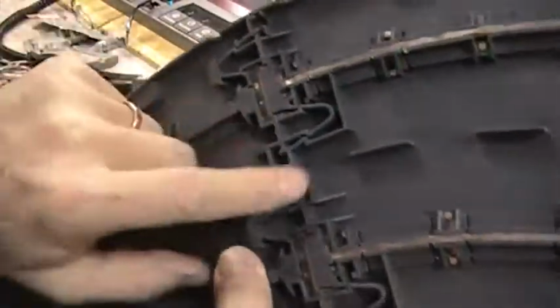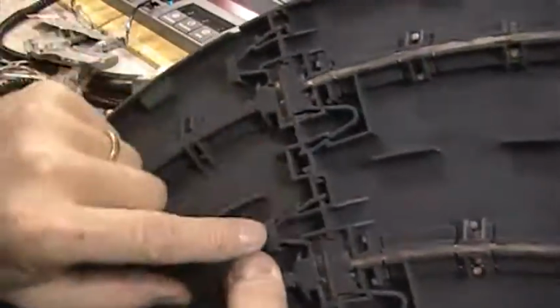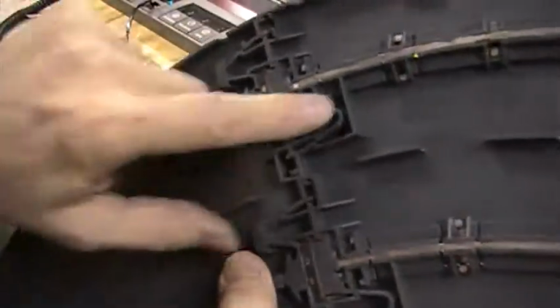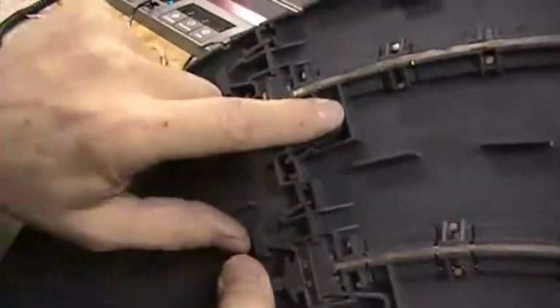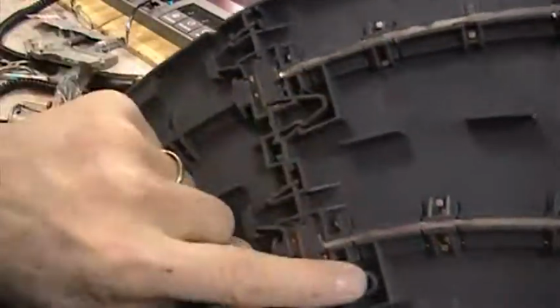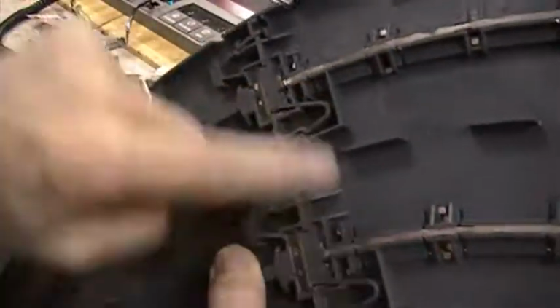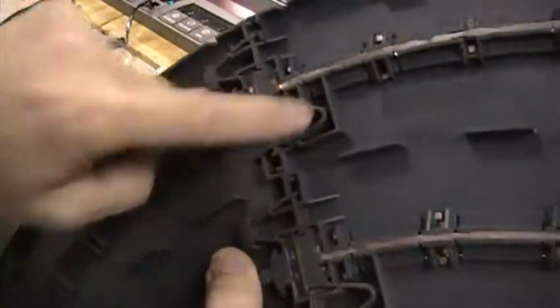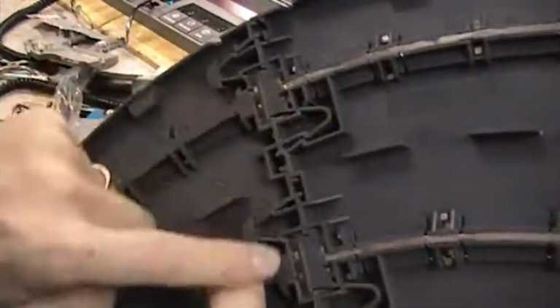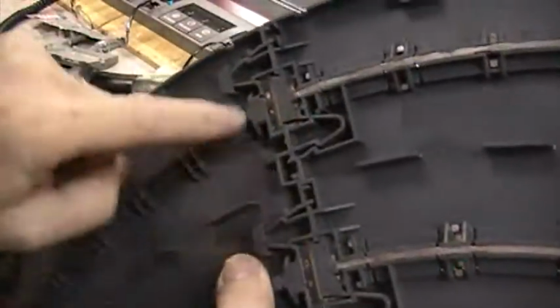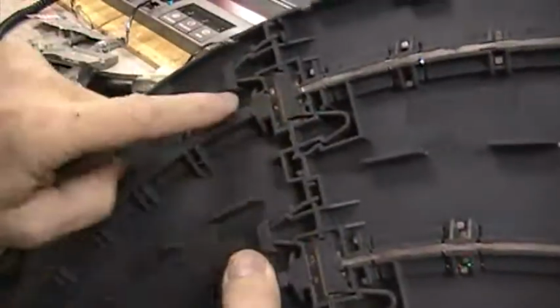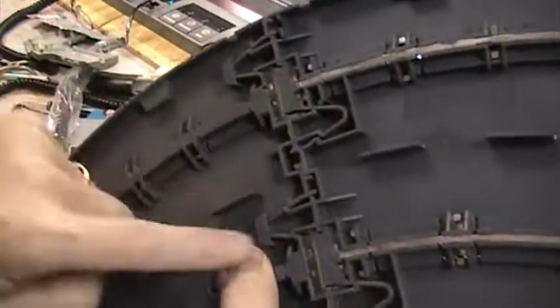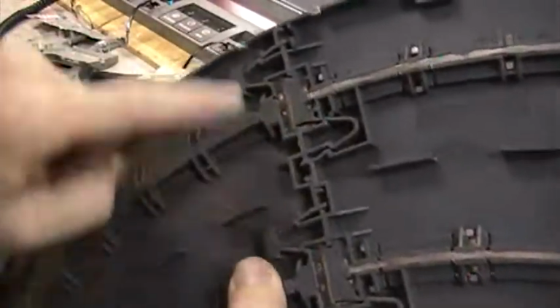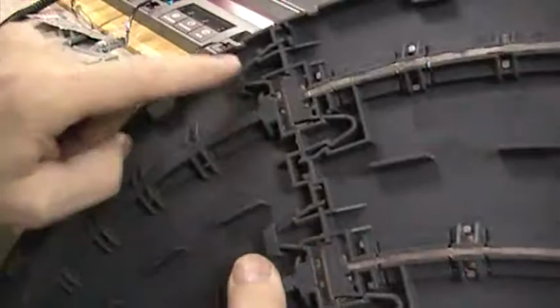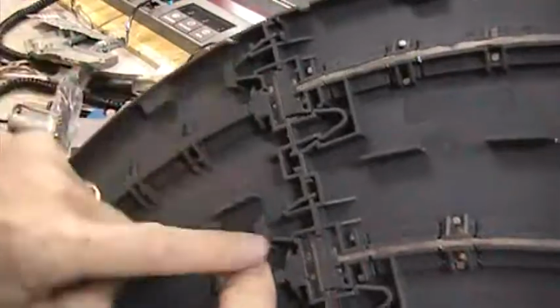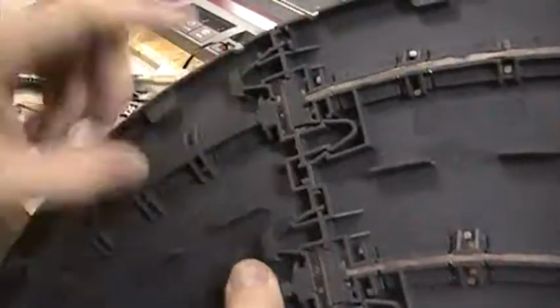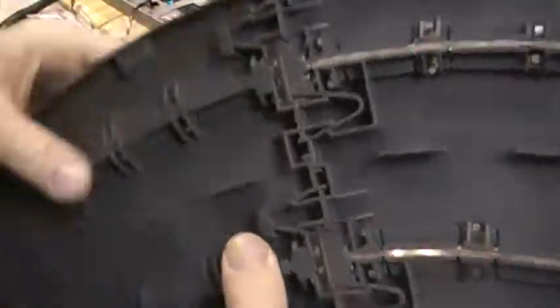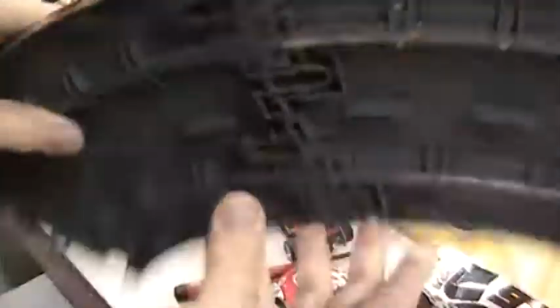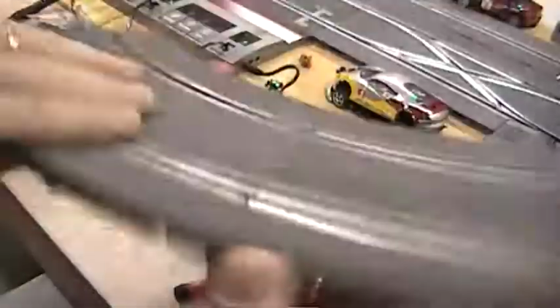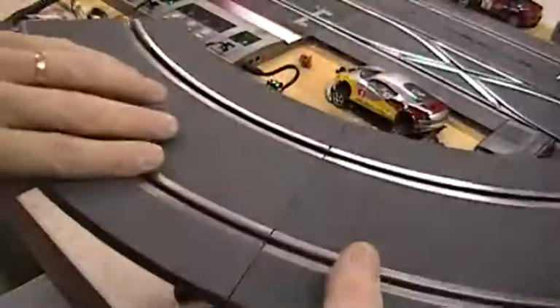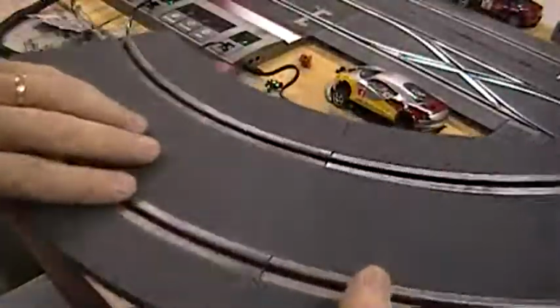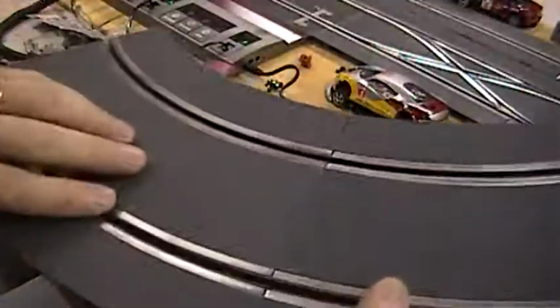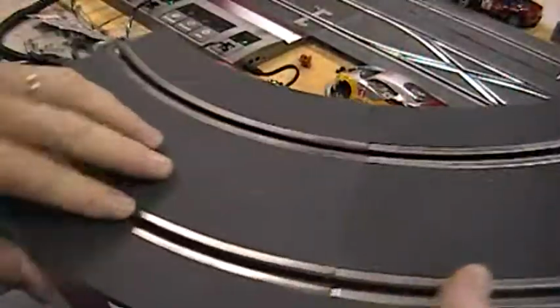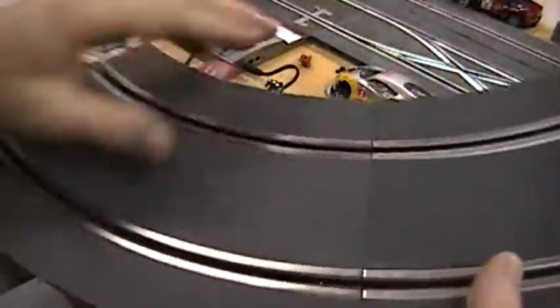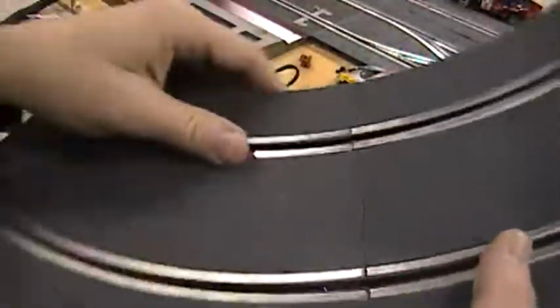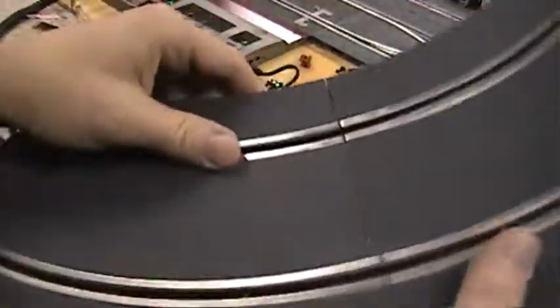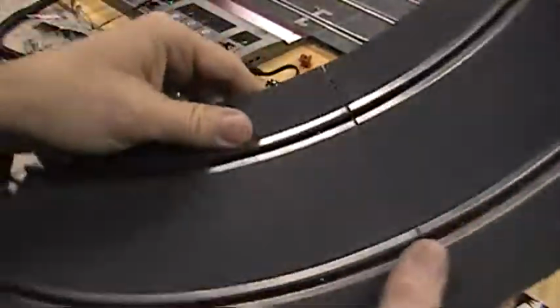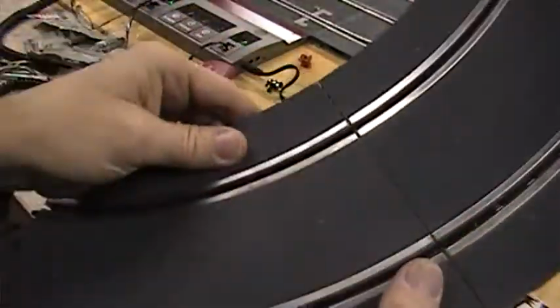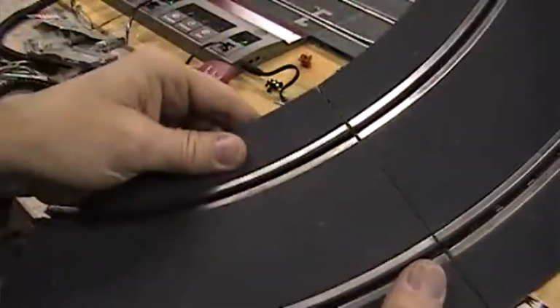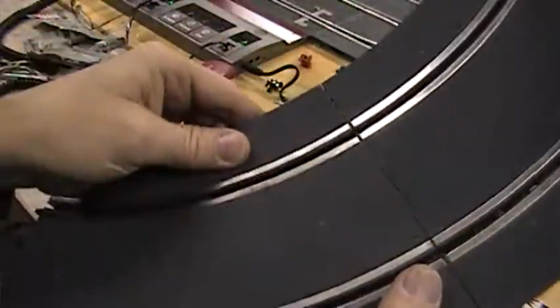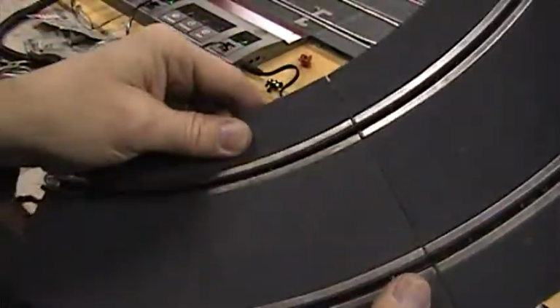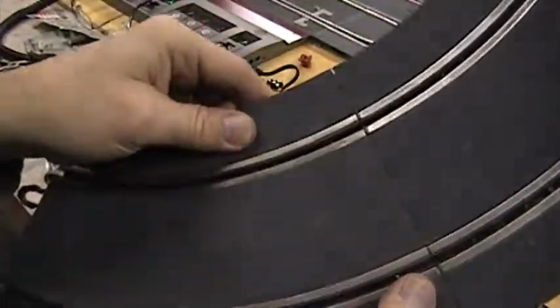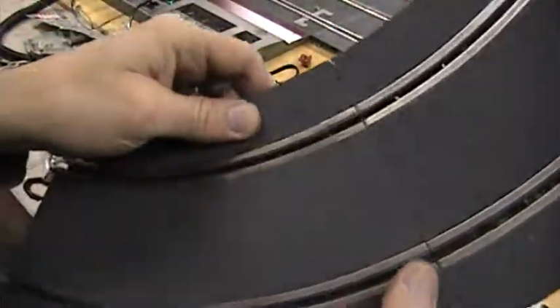Make sure that those little clips are snug inside the little cup there that they're designed for. The other side doesn't have it — it's just one side. That's basically how the track is designed.